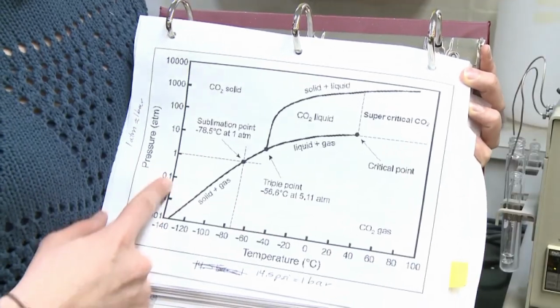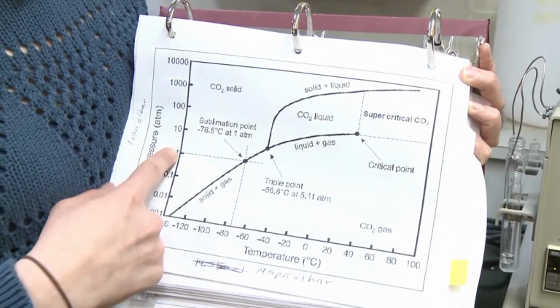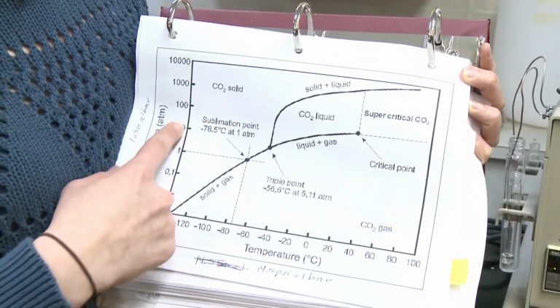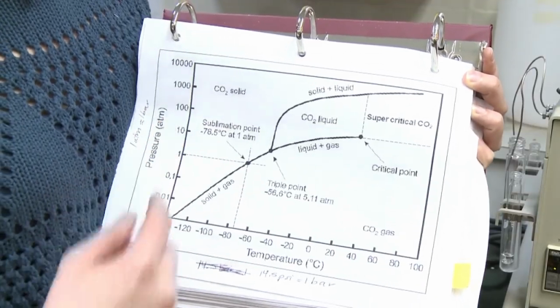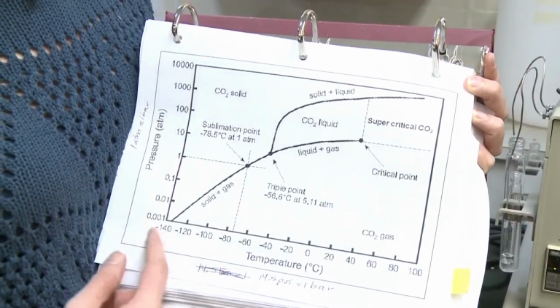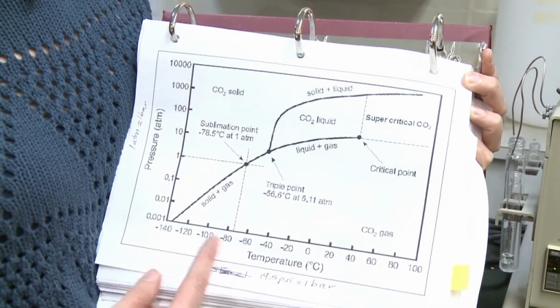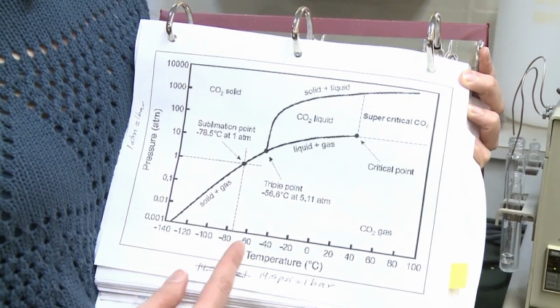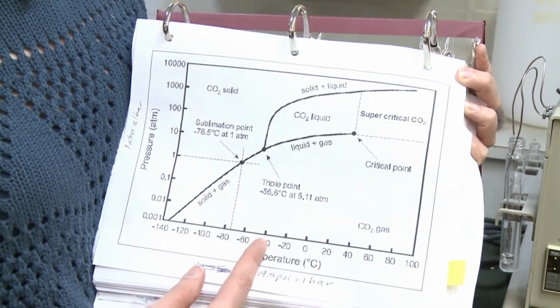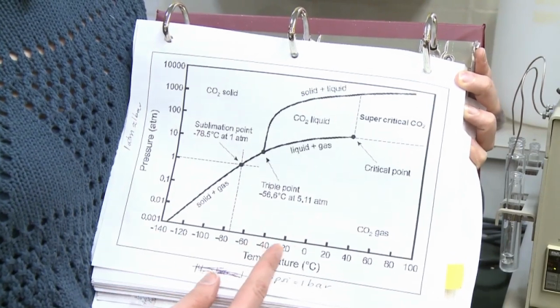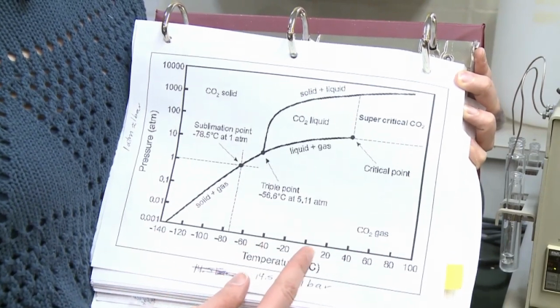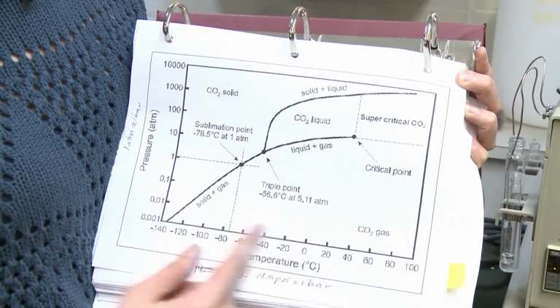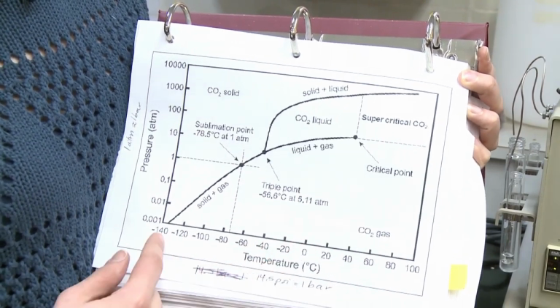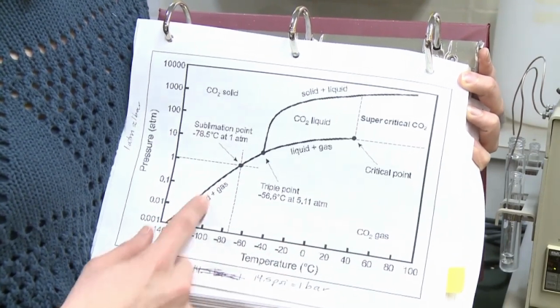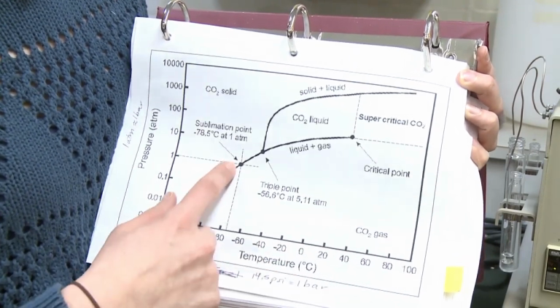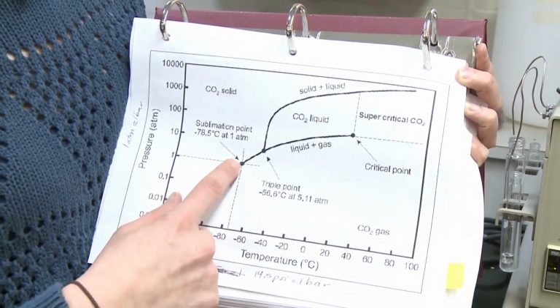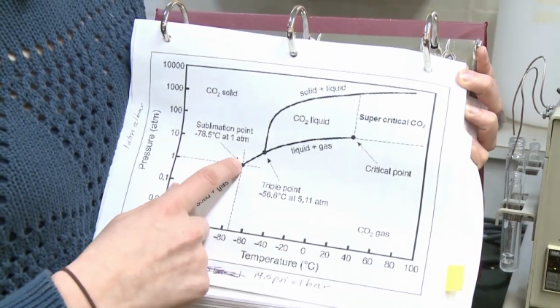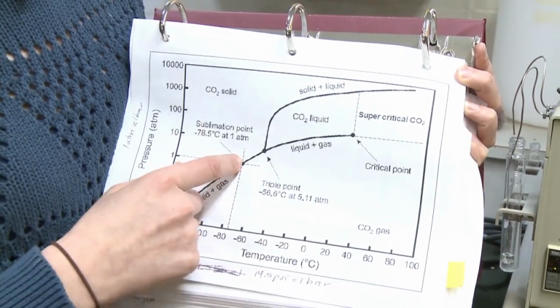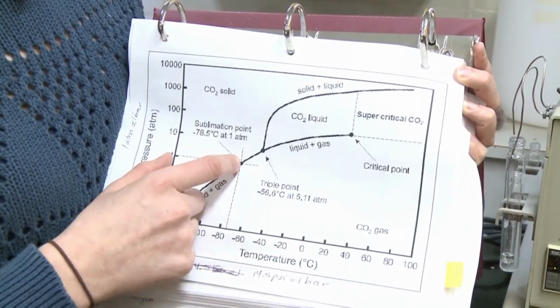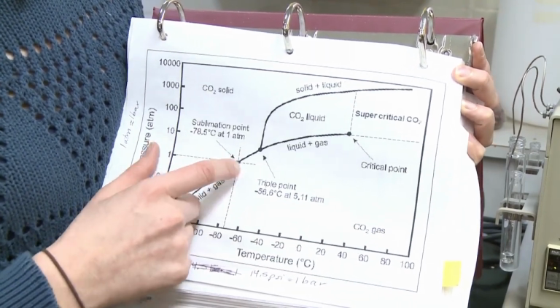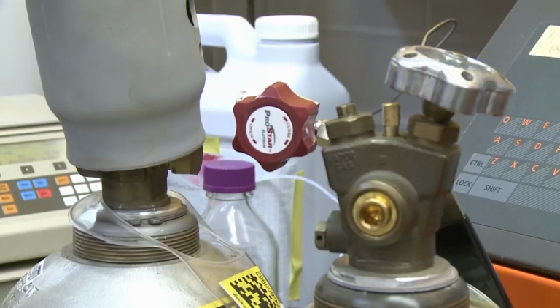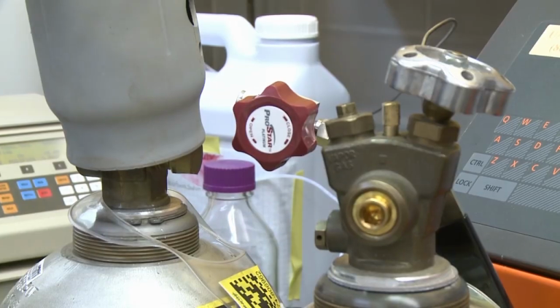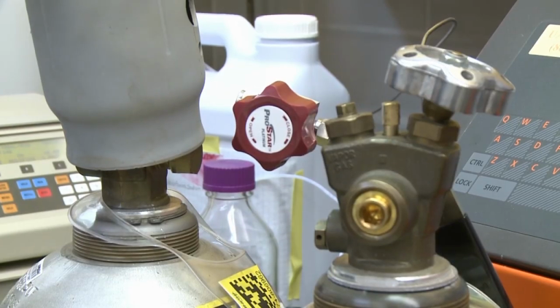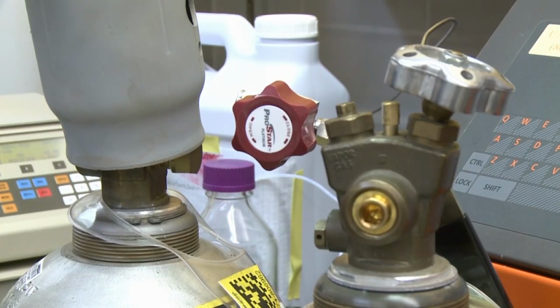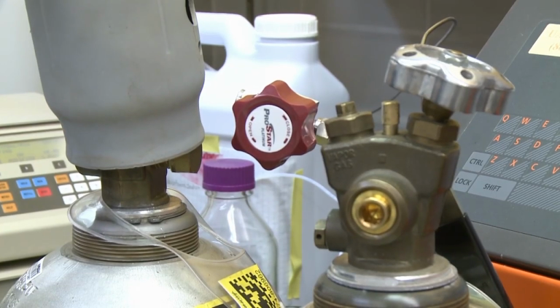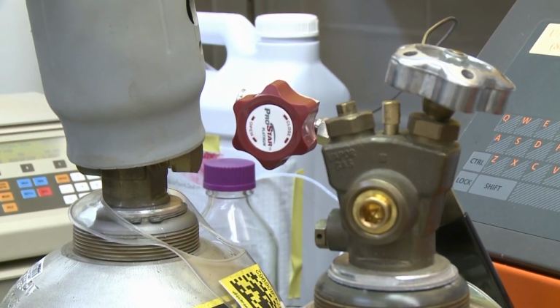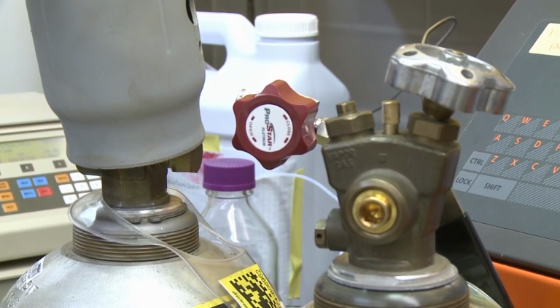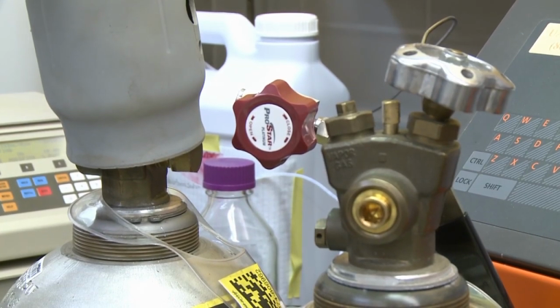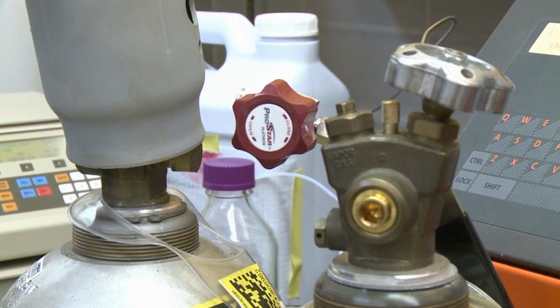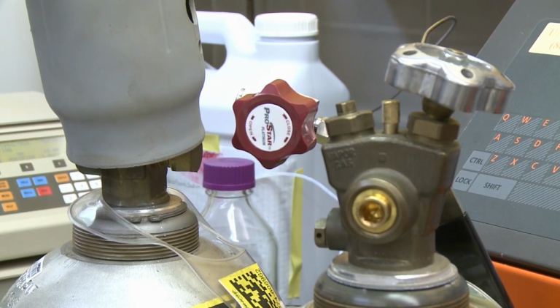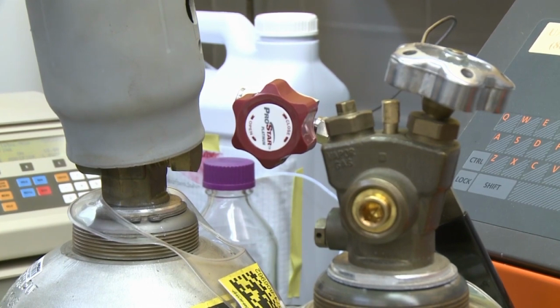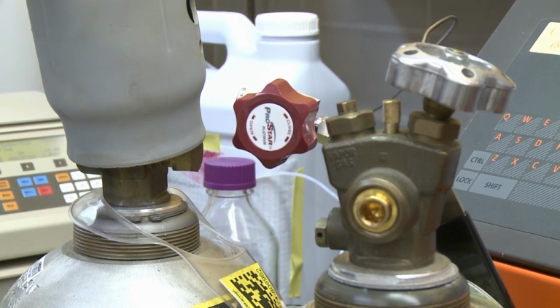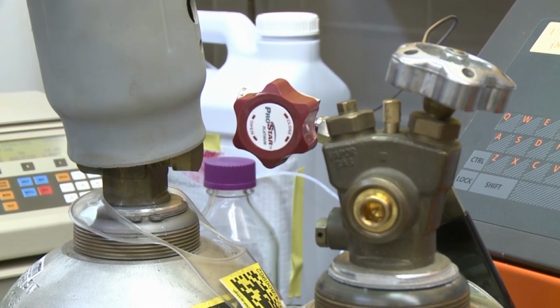They use CO2, which is safe and completely removes the solvent from the sample, because solvent is not good for food purposes.